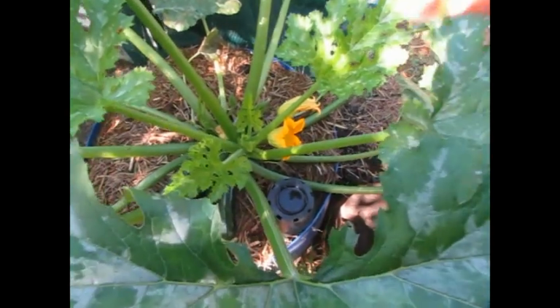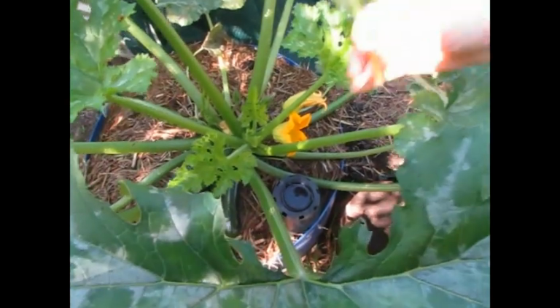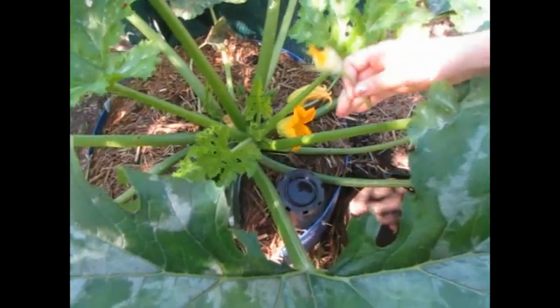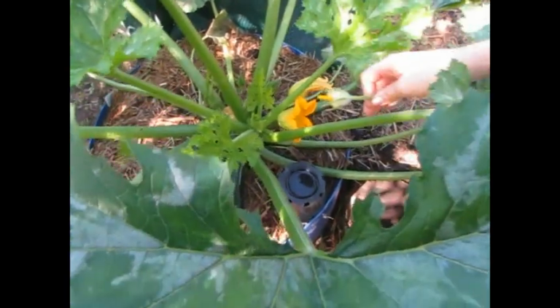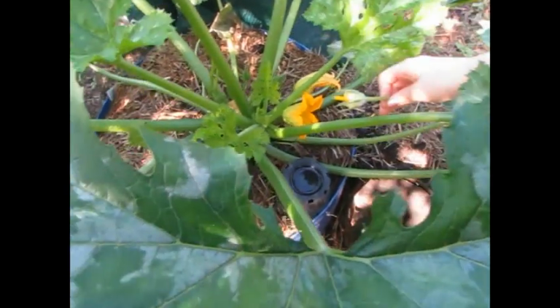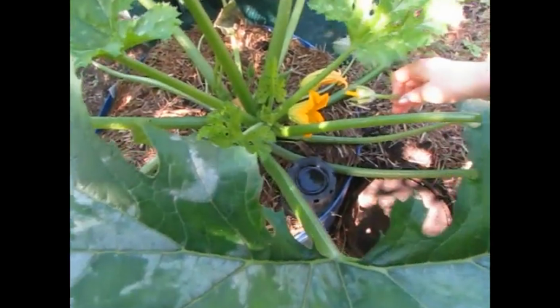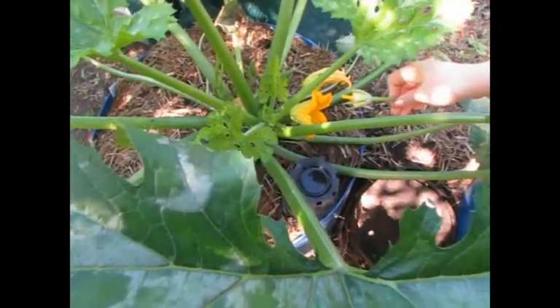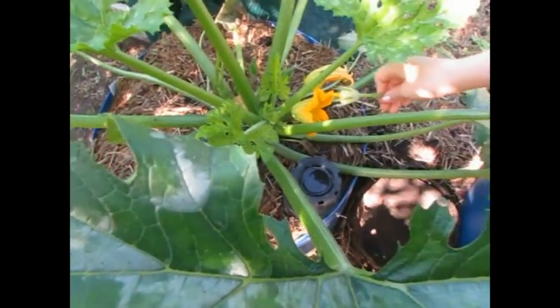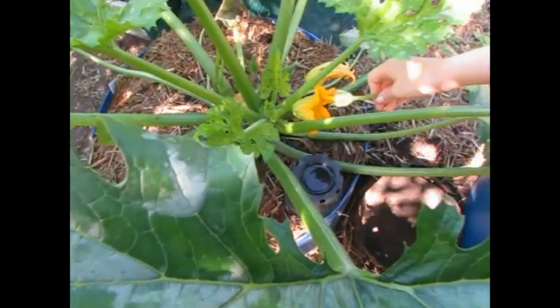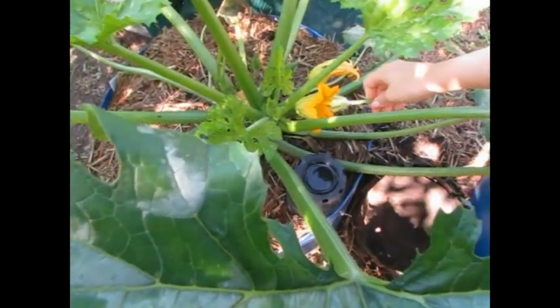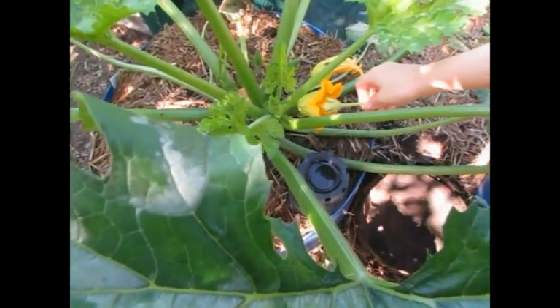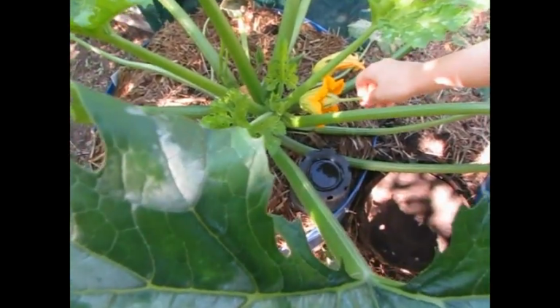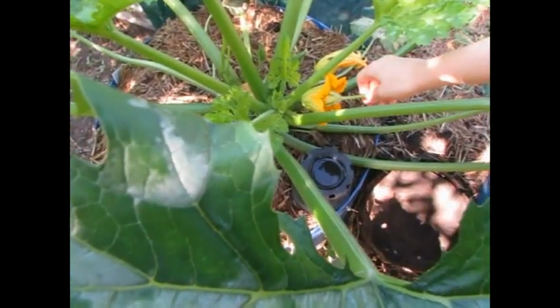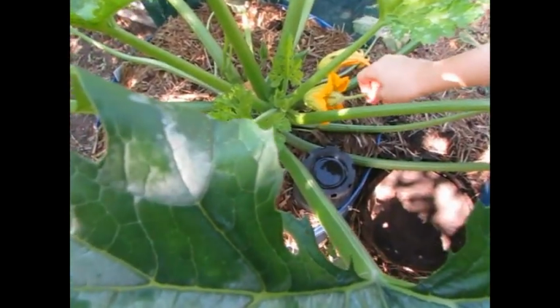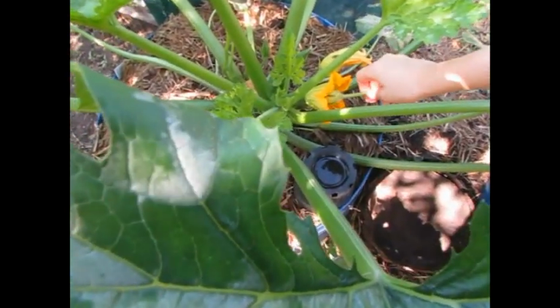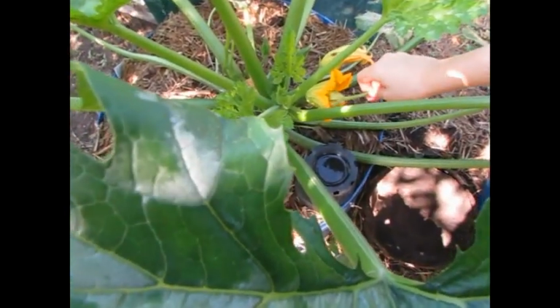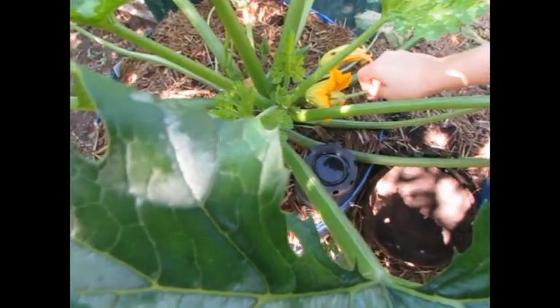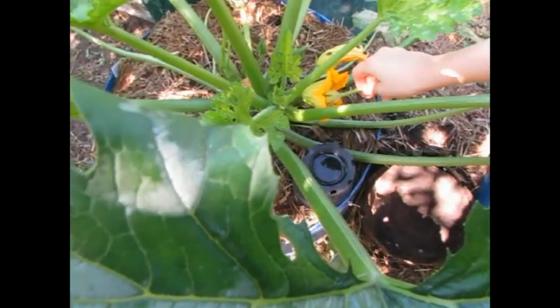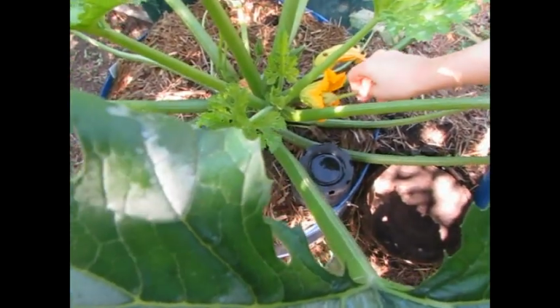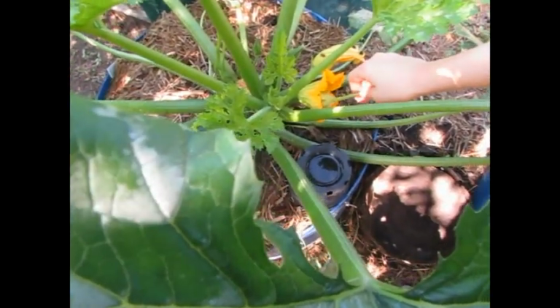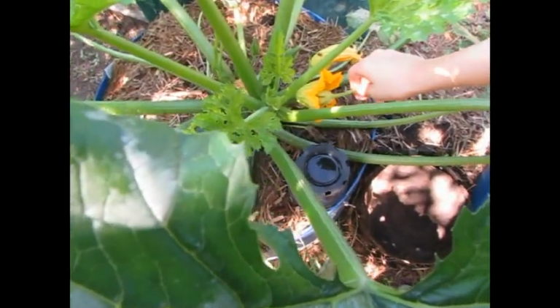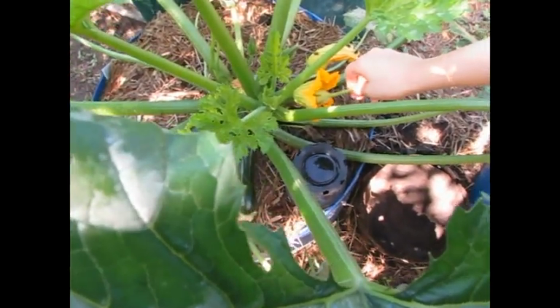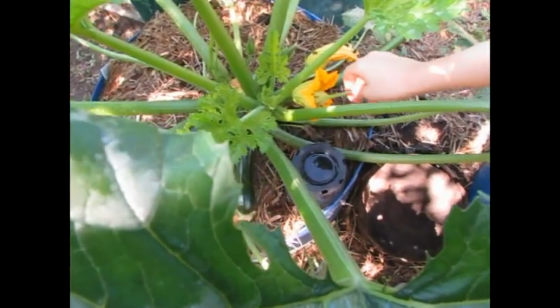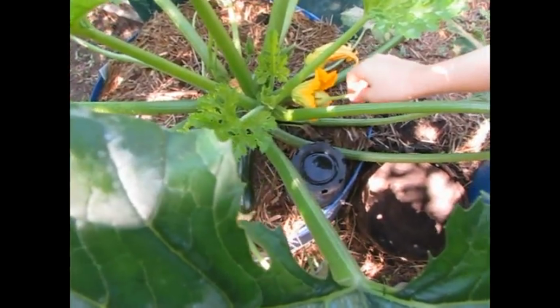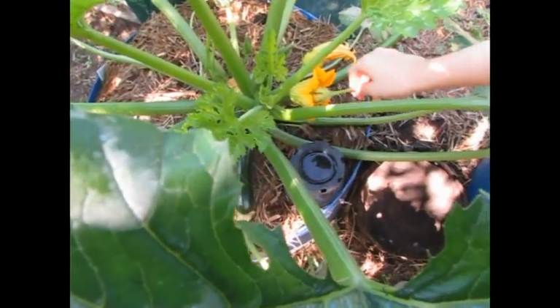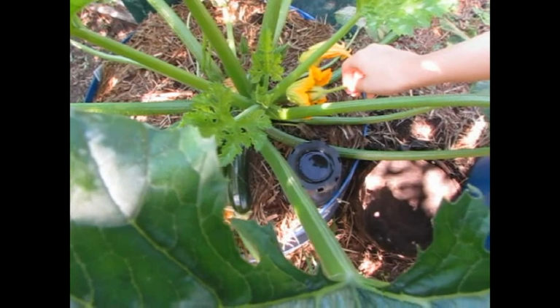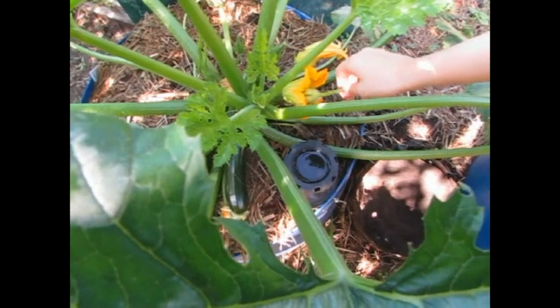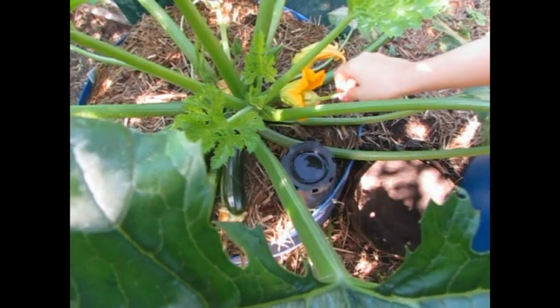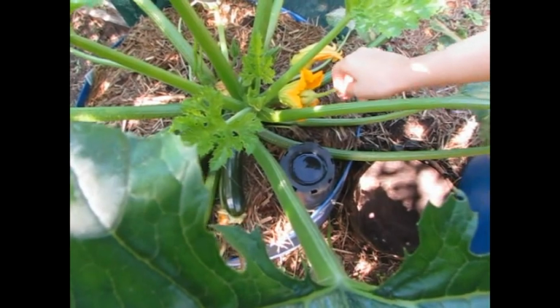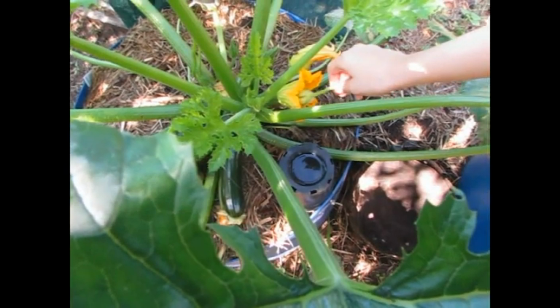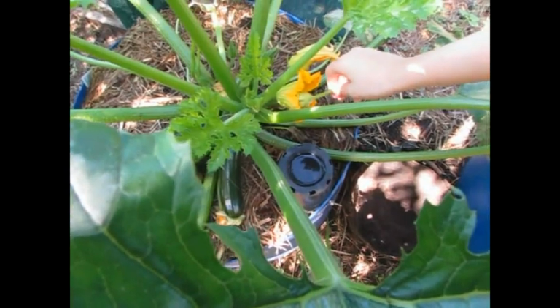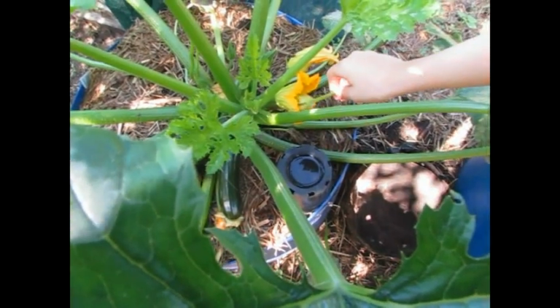So Kira's just taking the male part and rubbing it gently on the female.